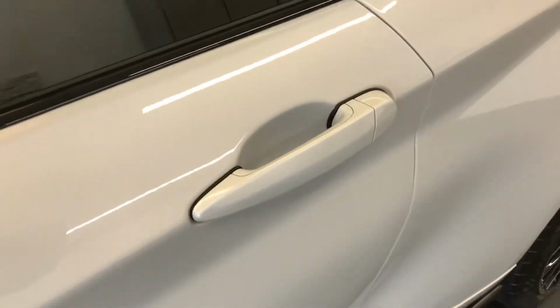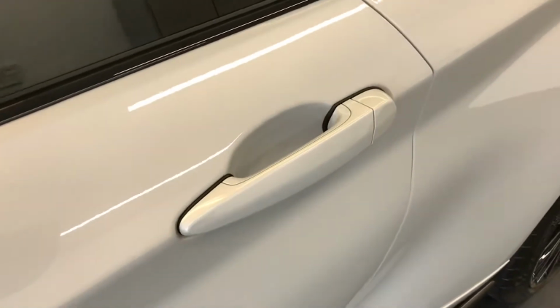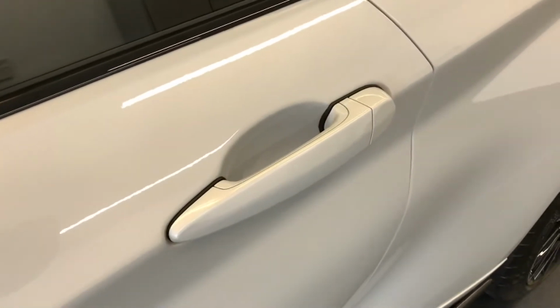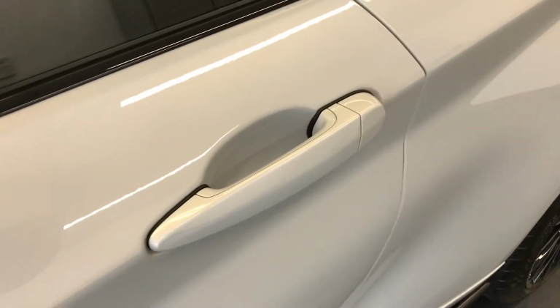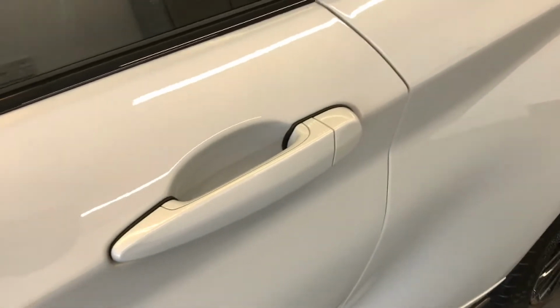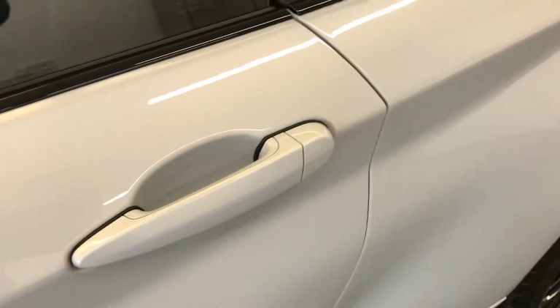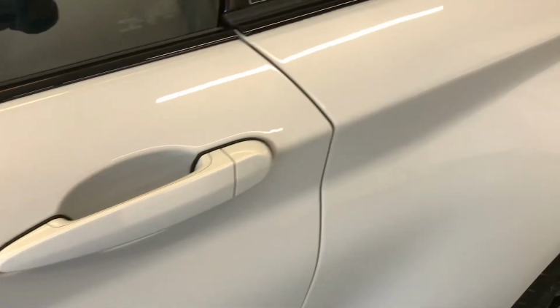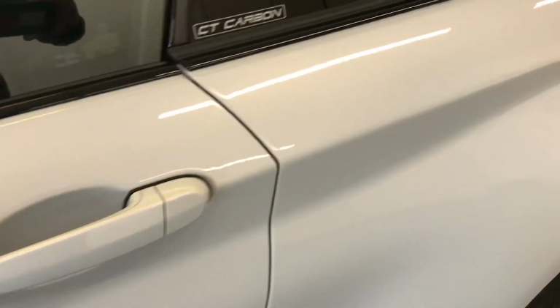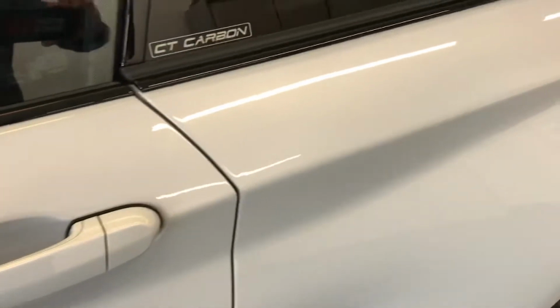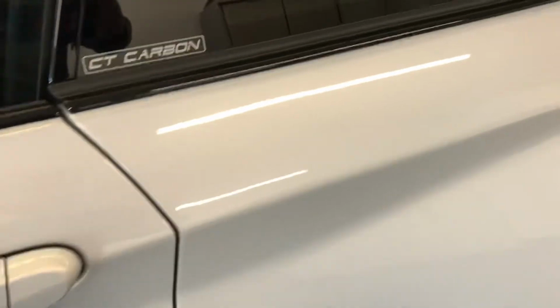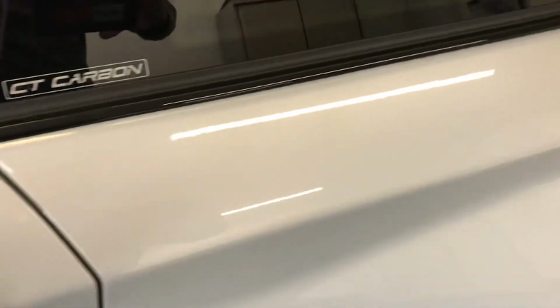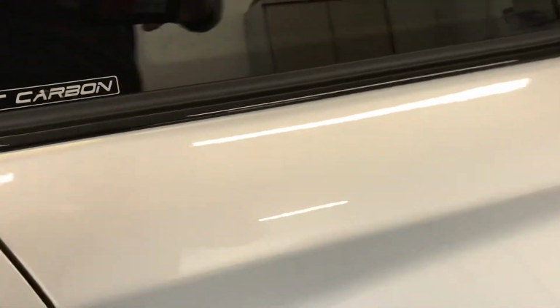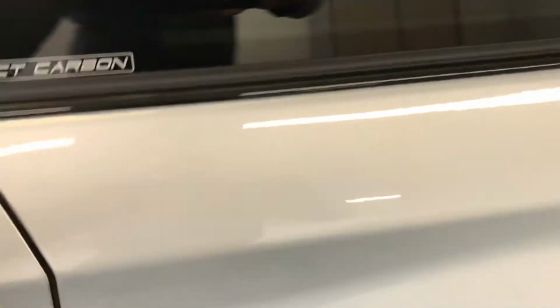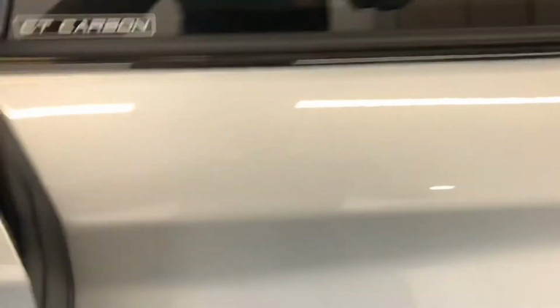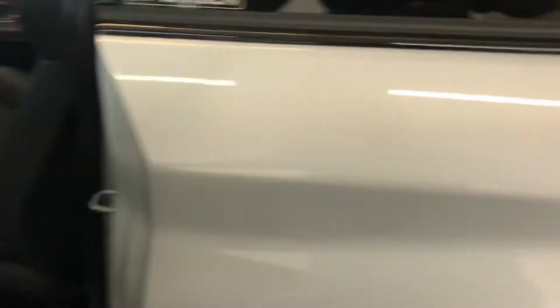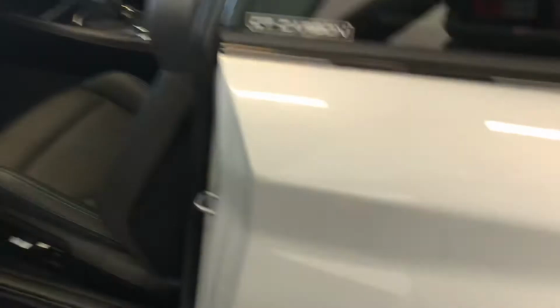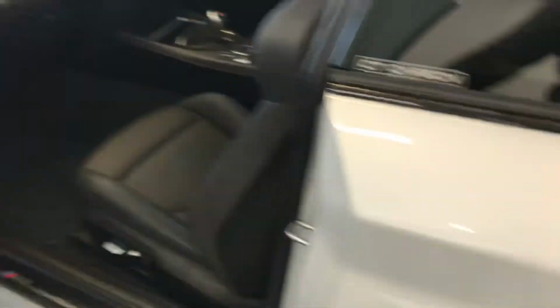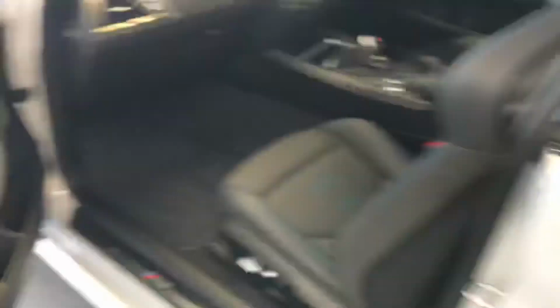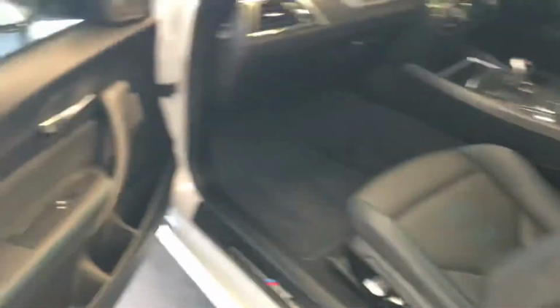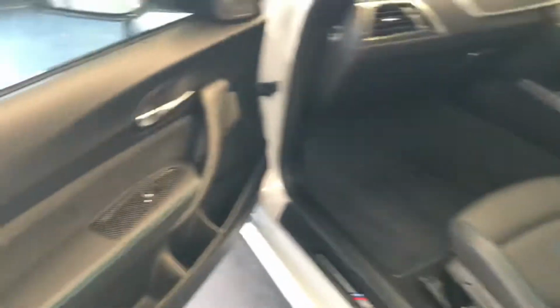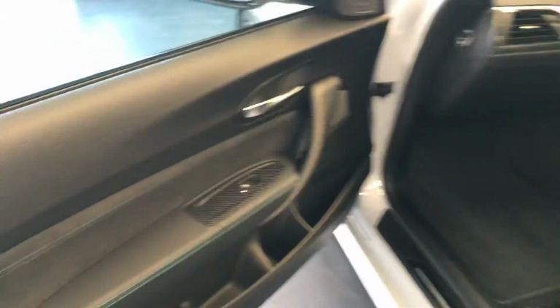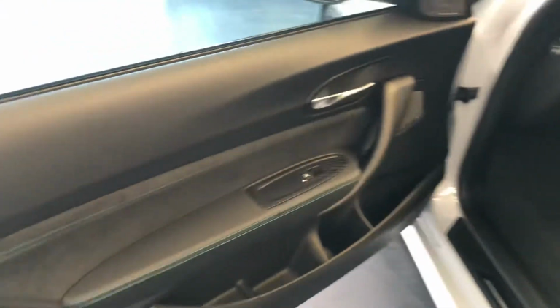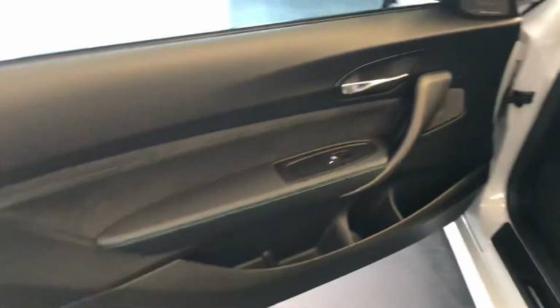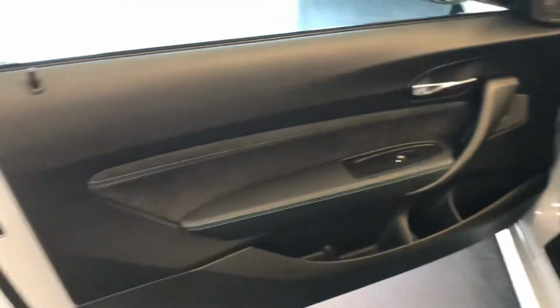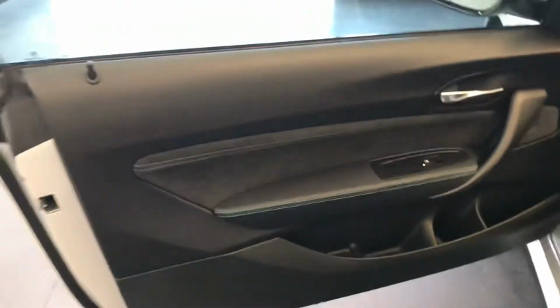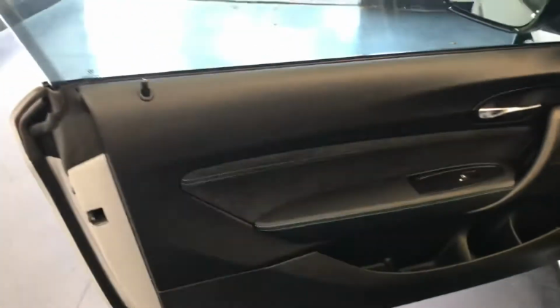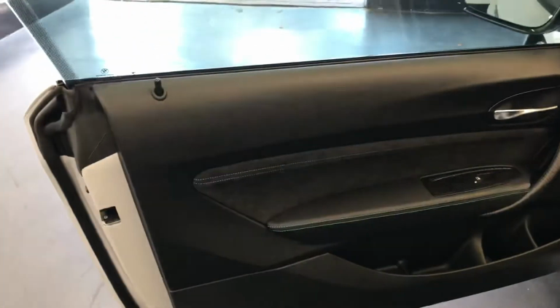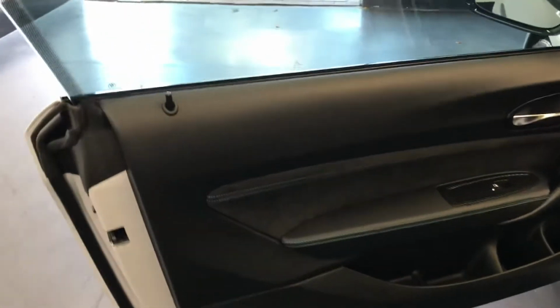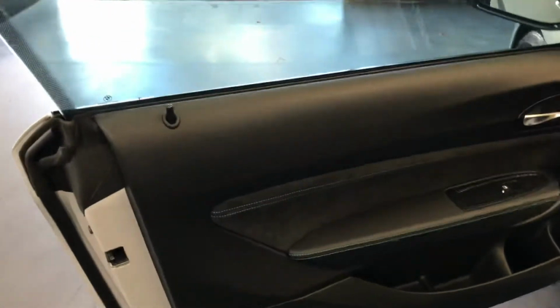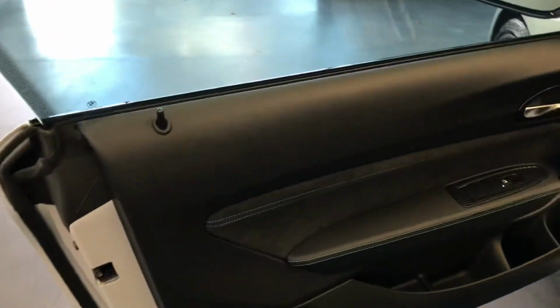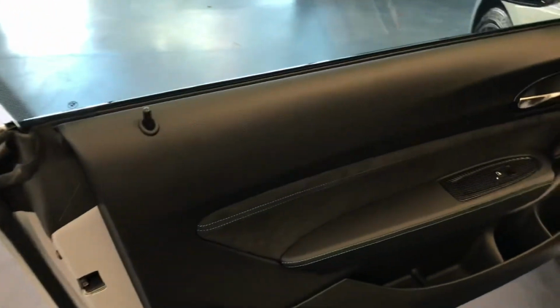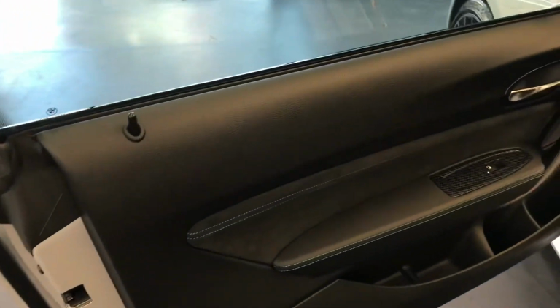It is keyless entry and keyless go. The key is inside my pocket and, as you can see, I've accessed inside the vehicle.